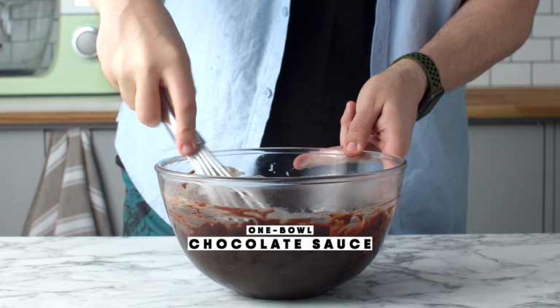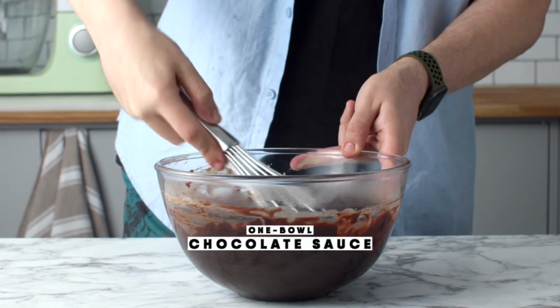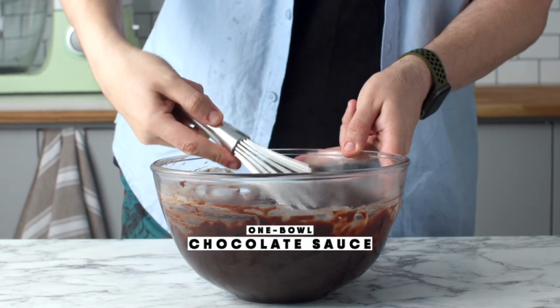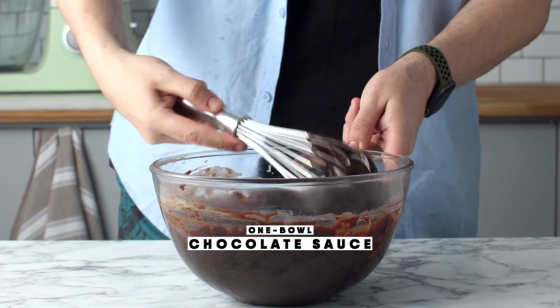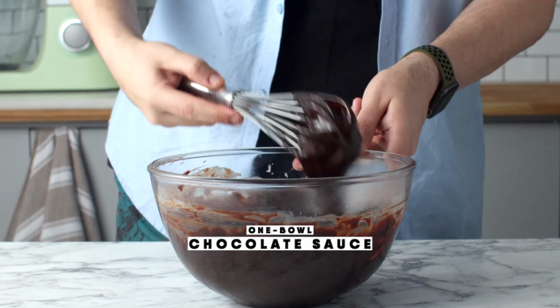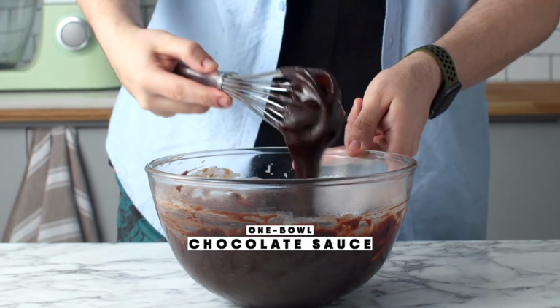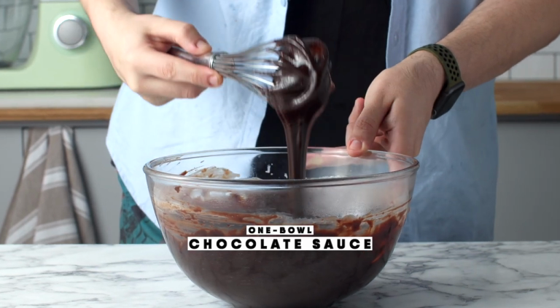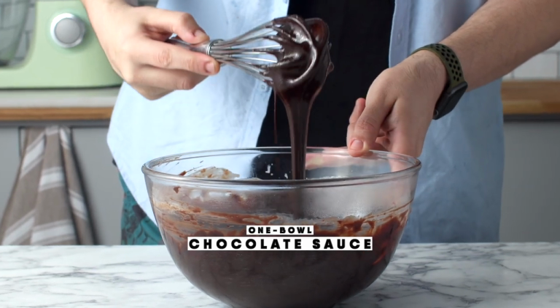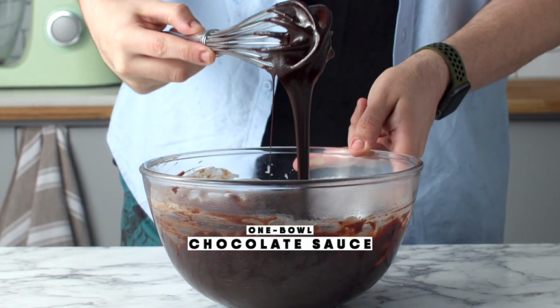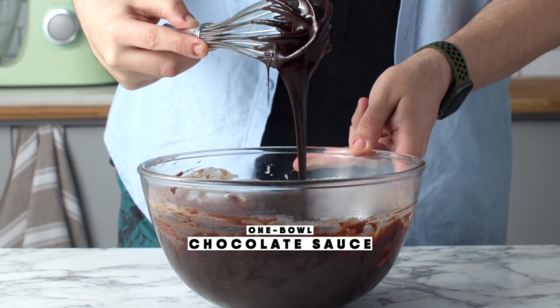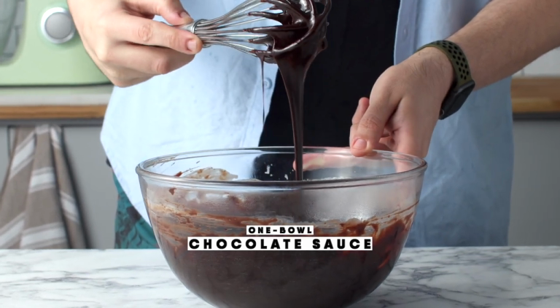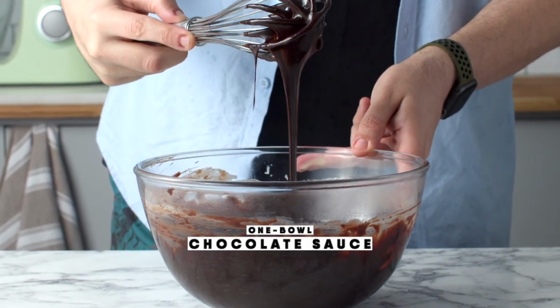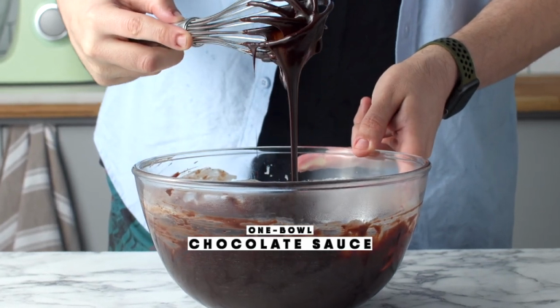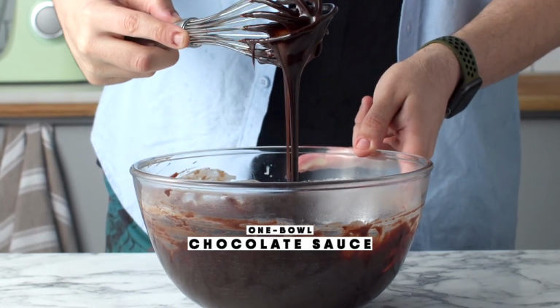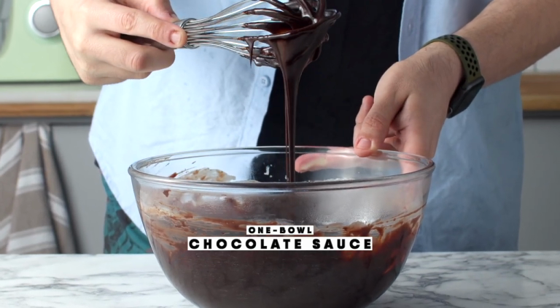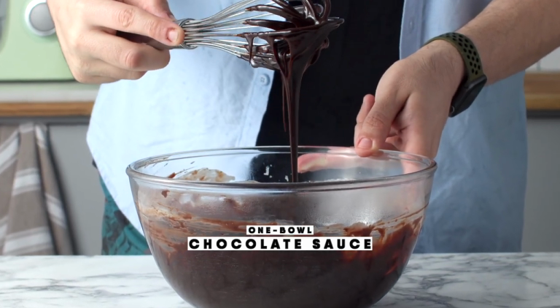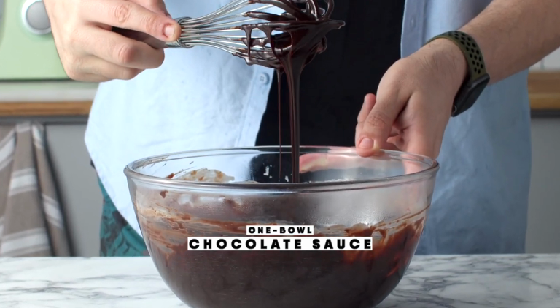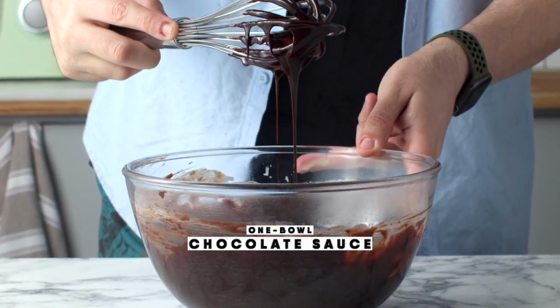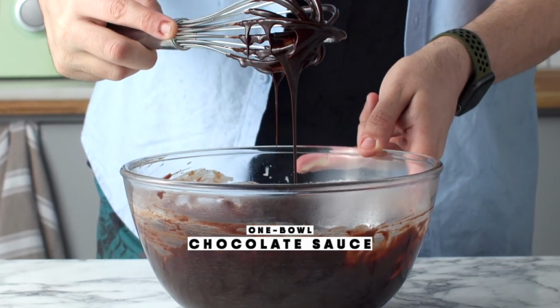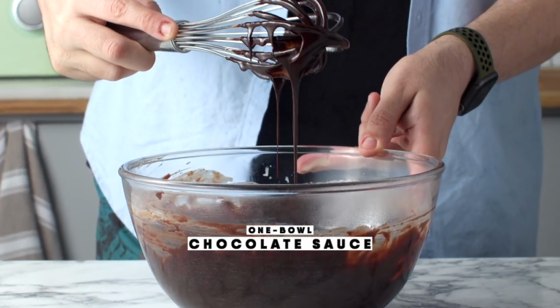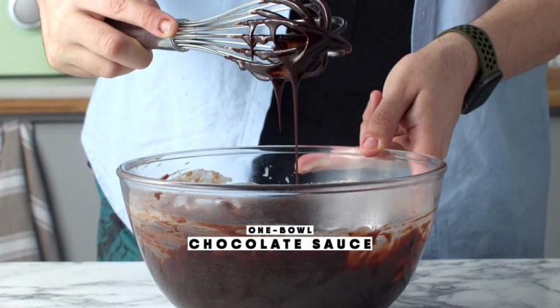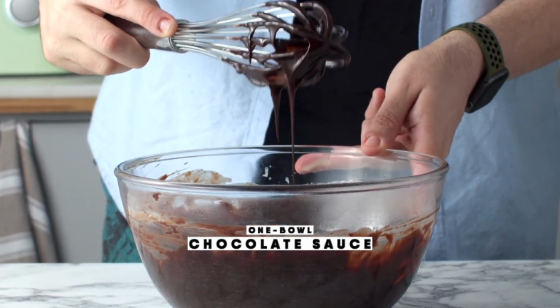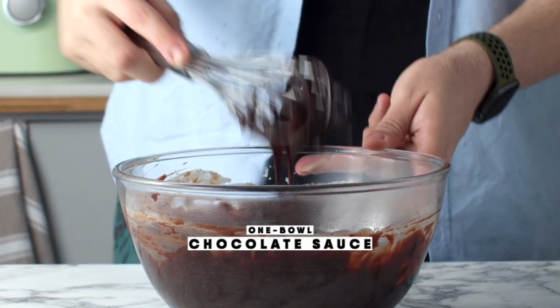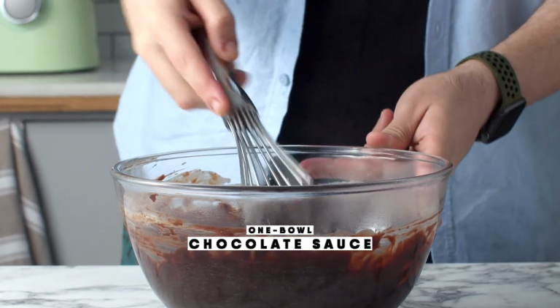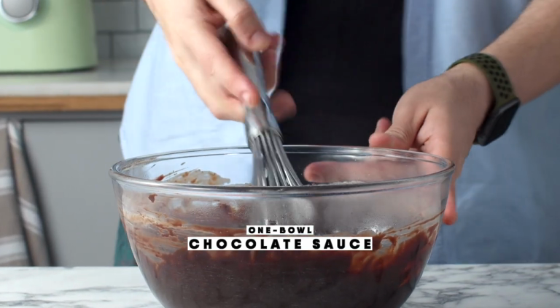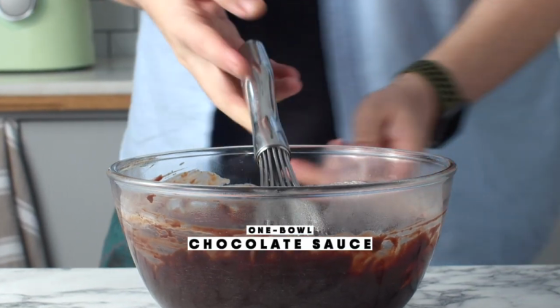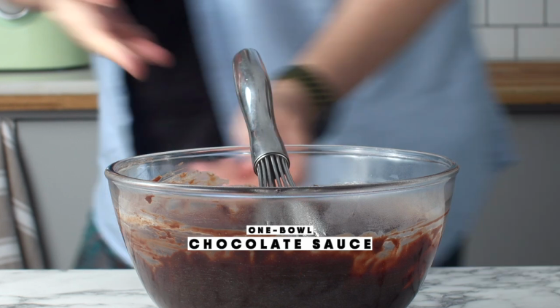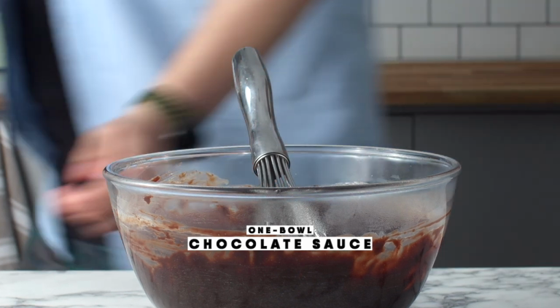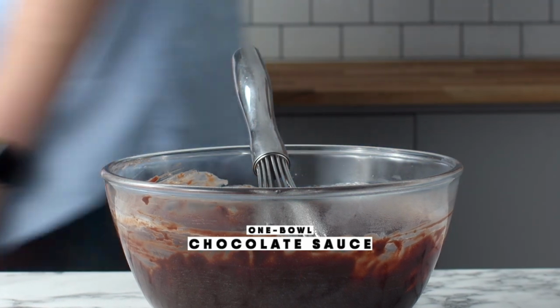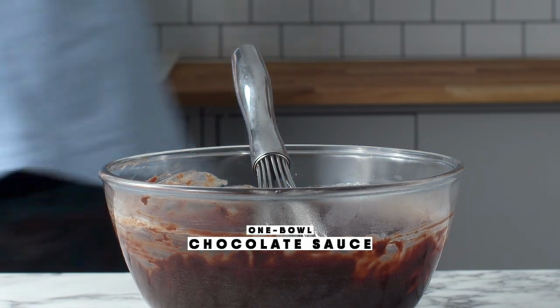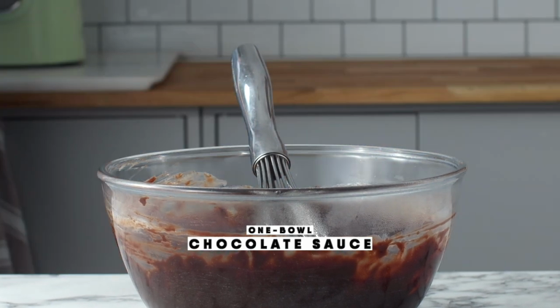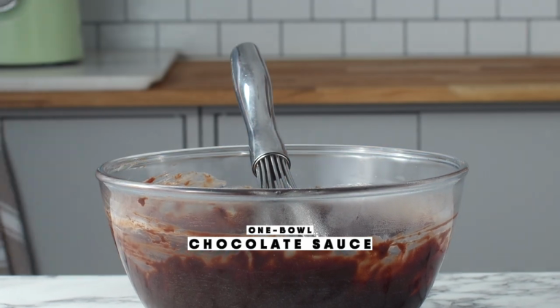Welcome to another episode of The Scram Line. I'm Nick and today I'm going to show you the ultimate one bowl chocolate sauce.